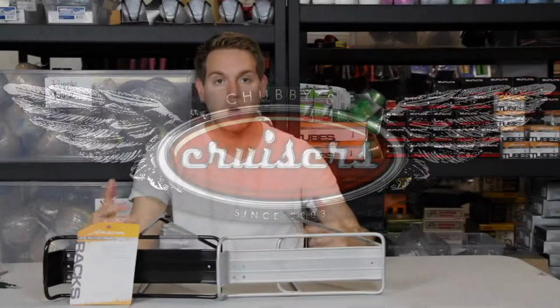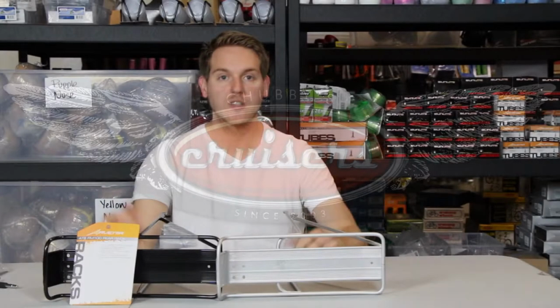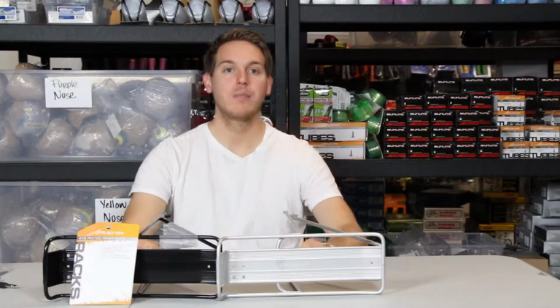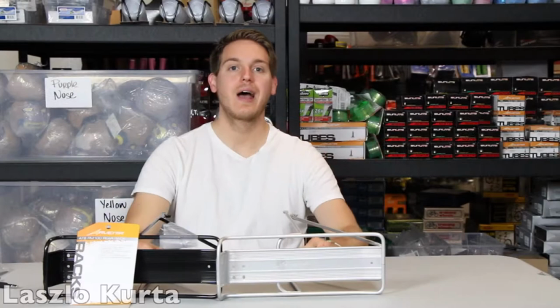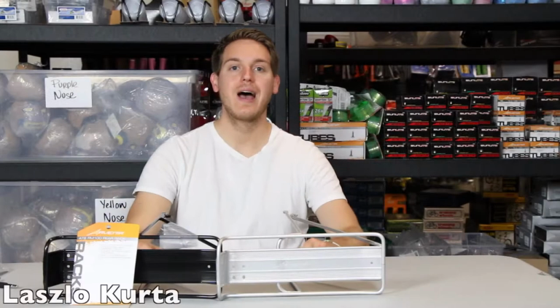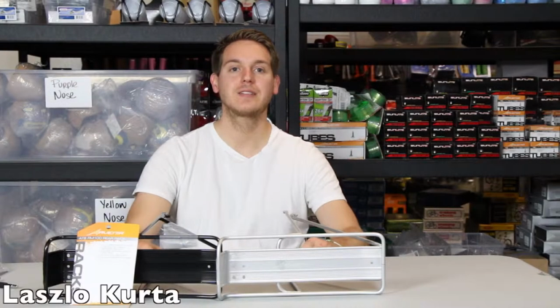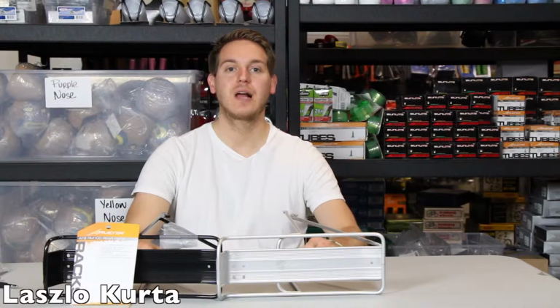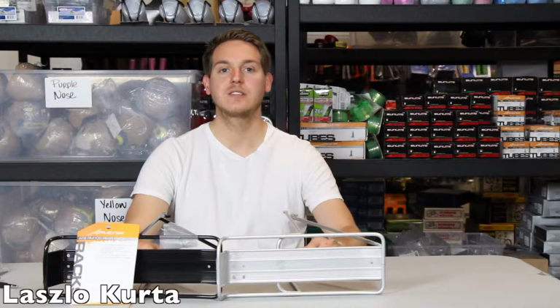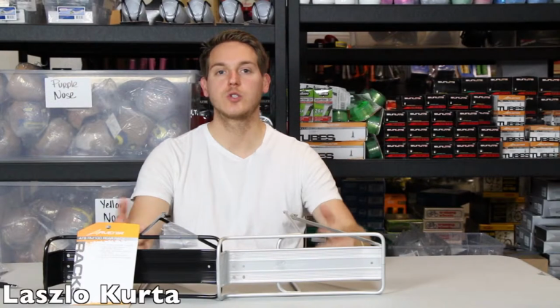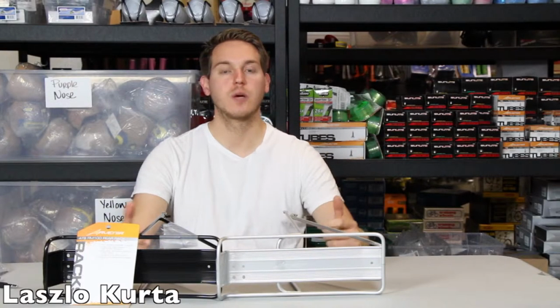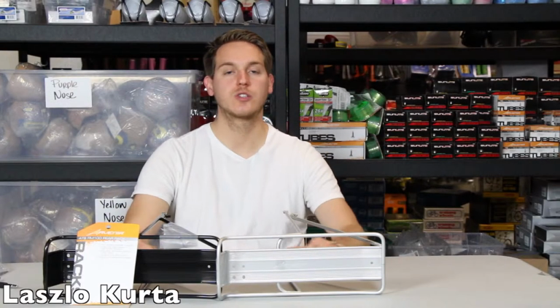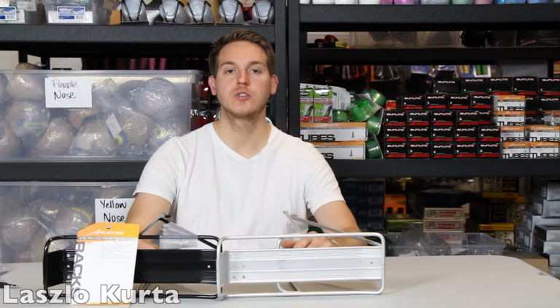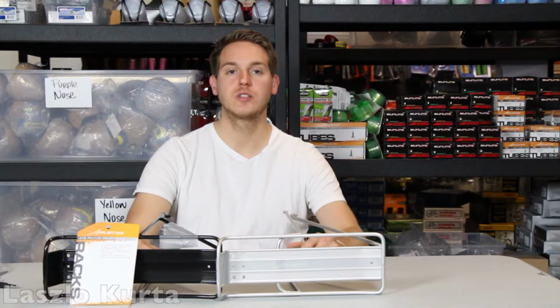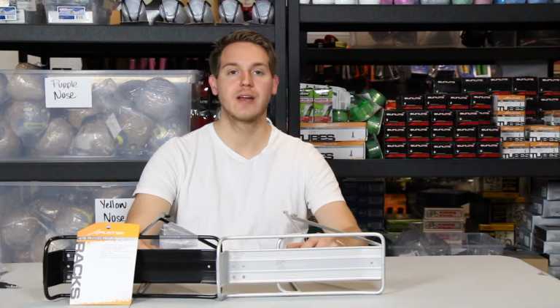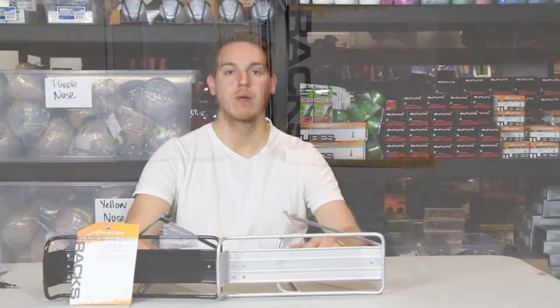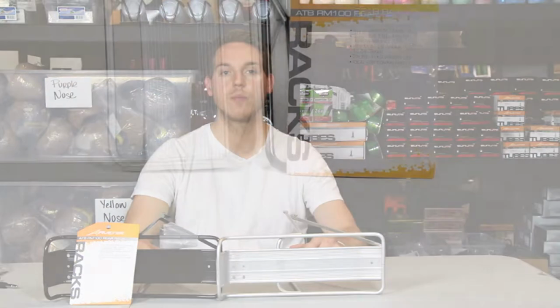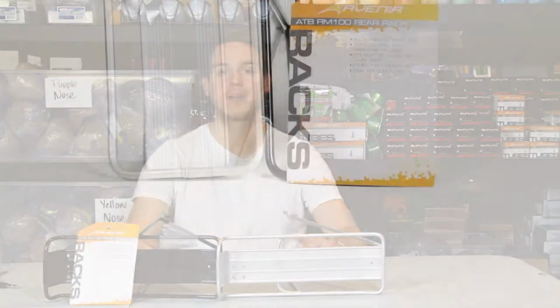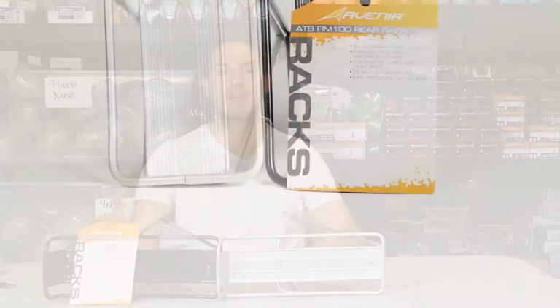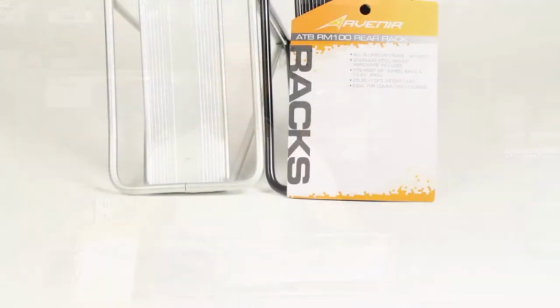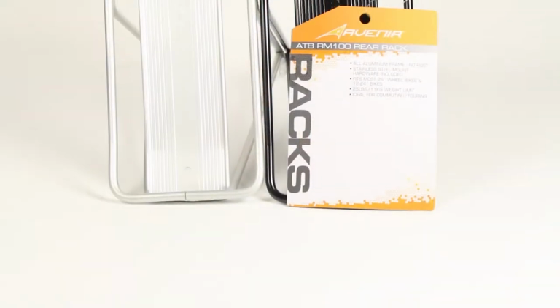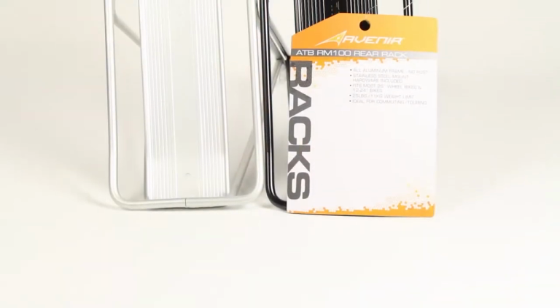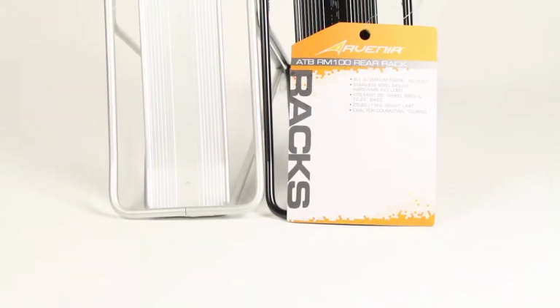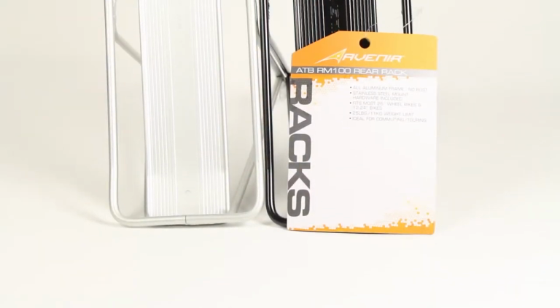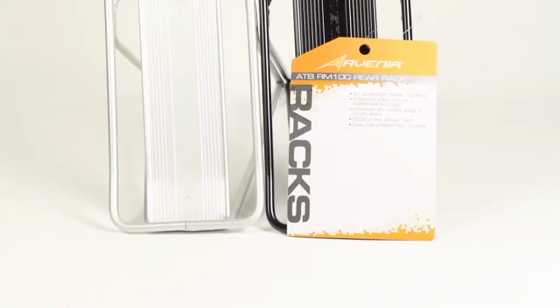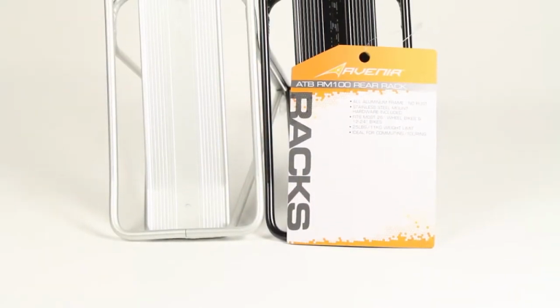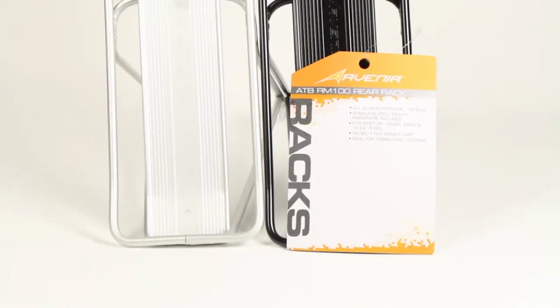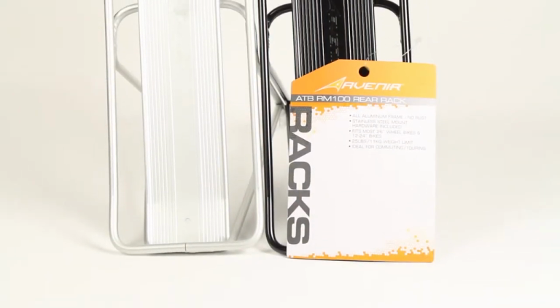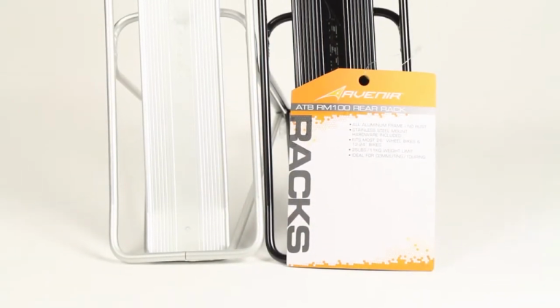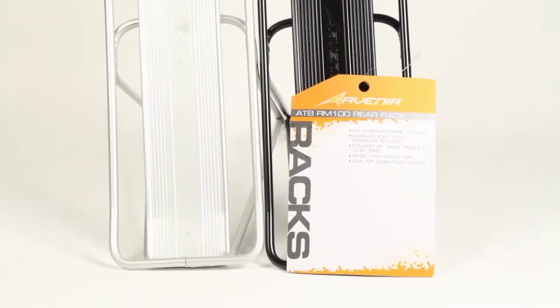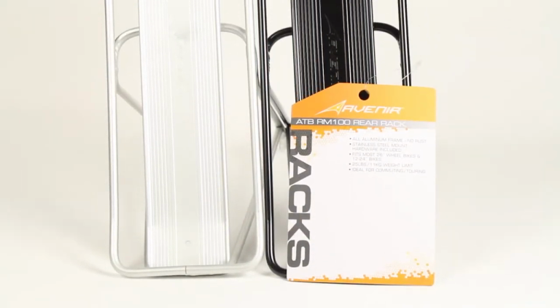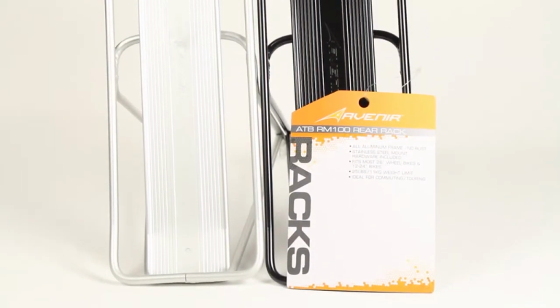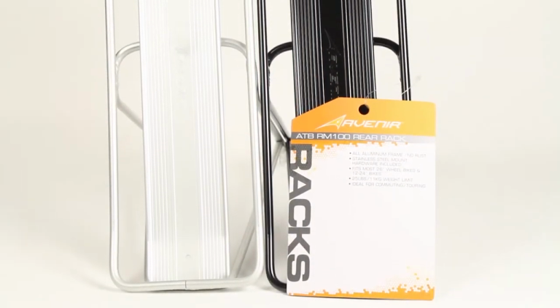What's up, you guys? It's Lazlo with Chubbies Cruisers. Today we're going to be looking at the ATB RM100 rear rack by Avenir.